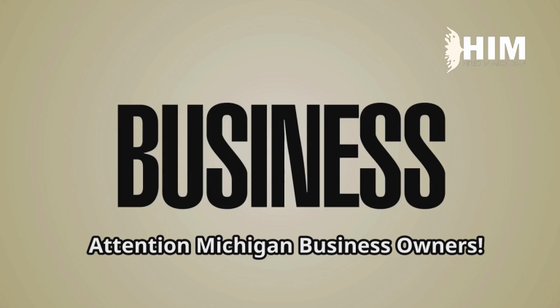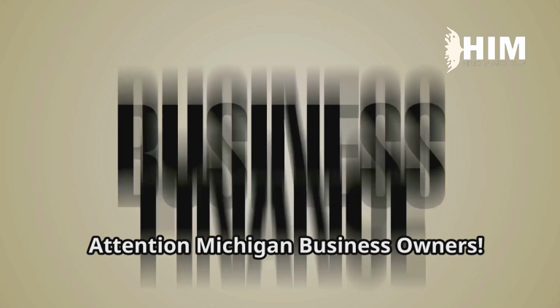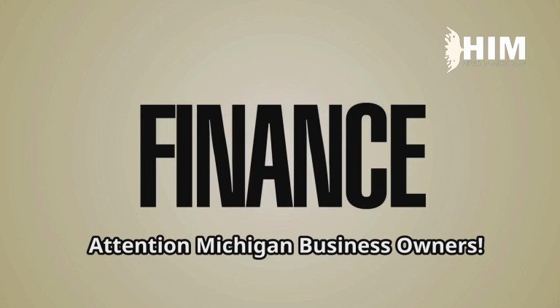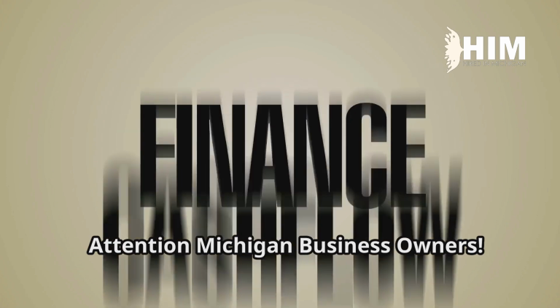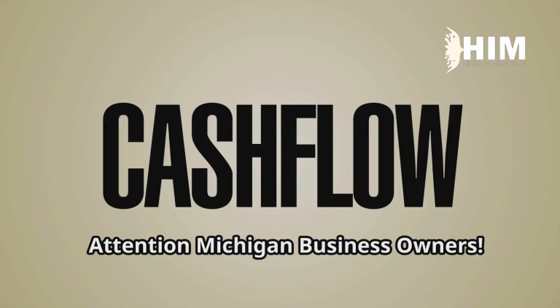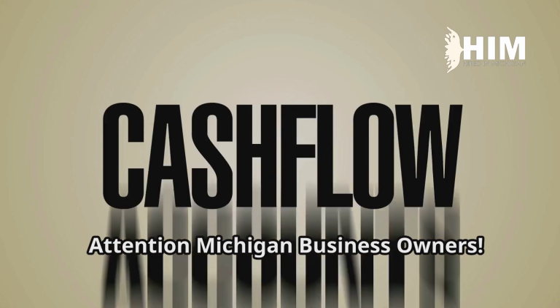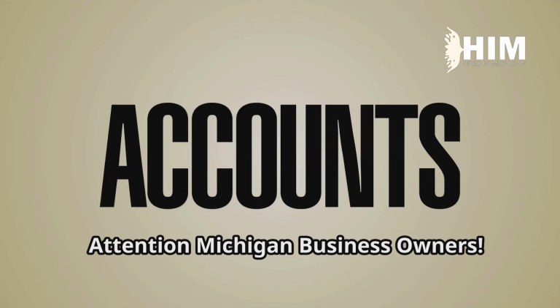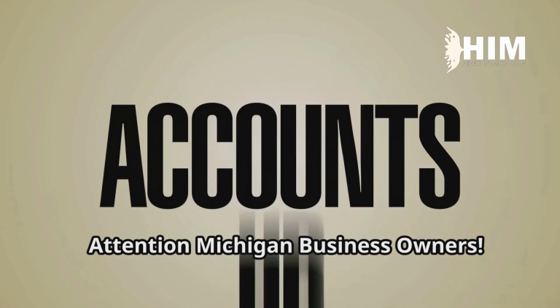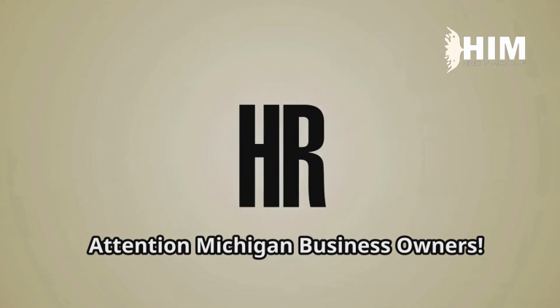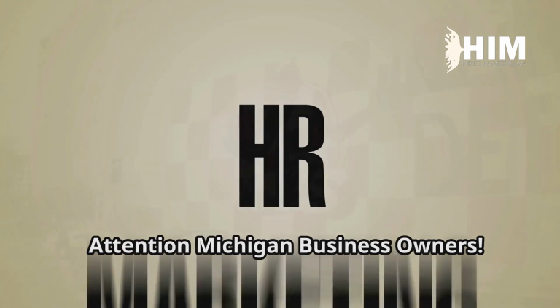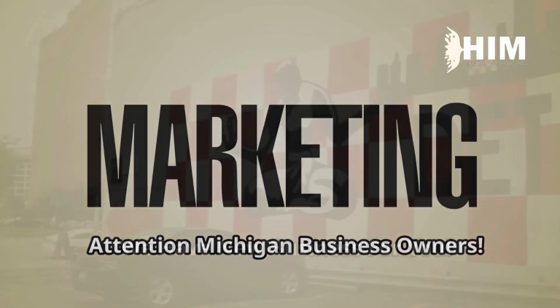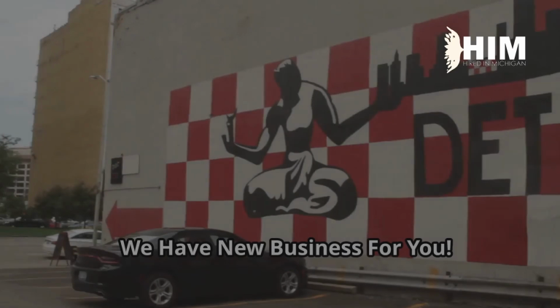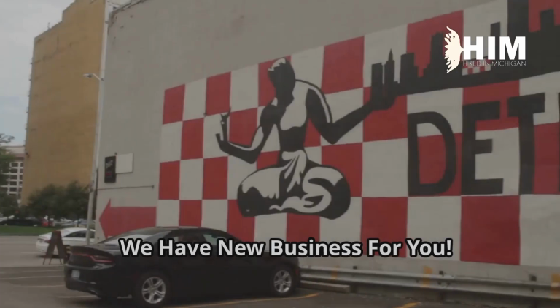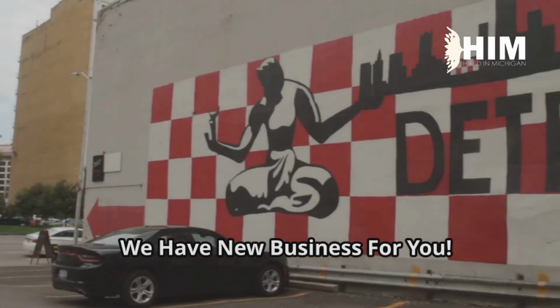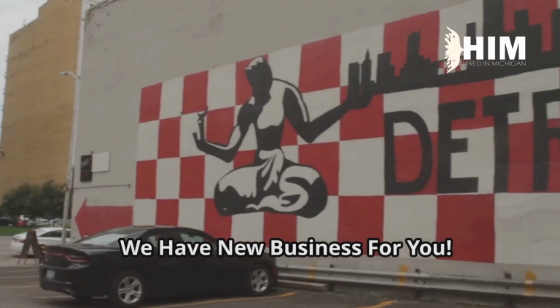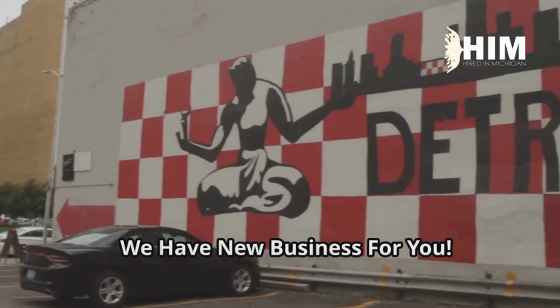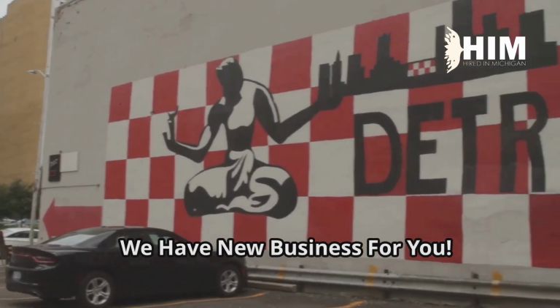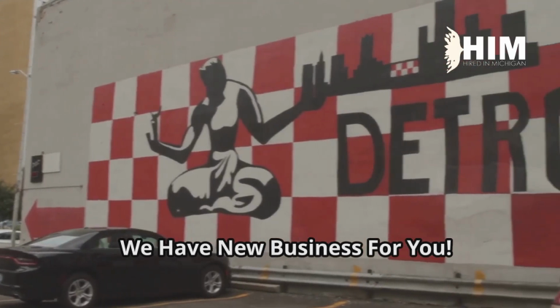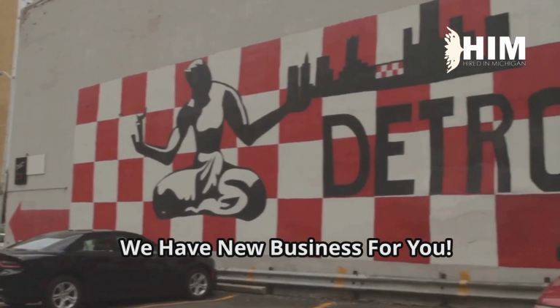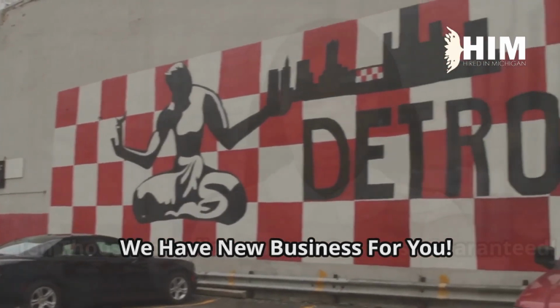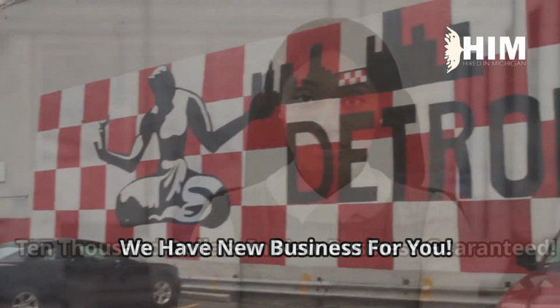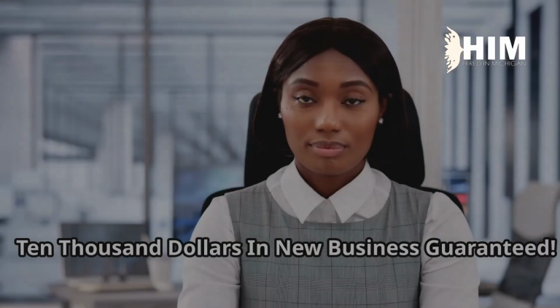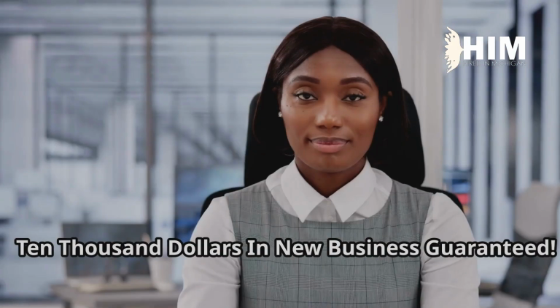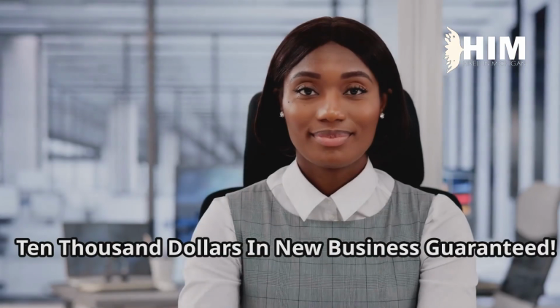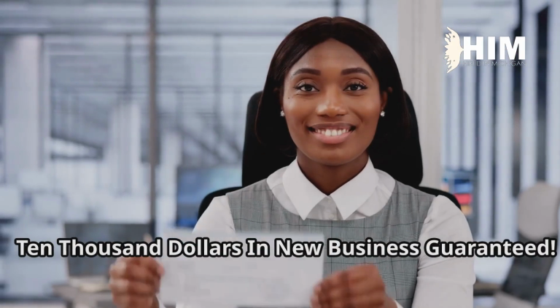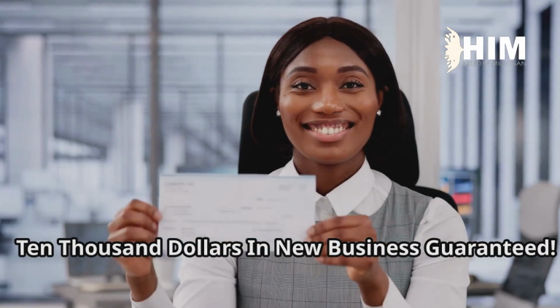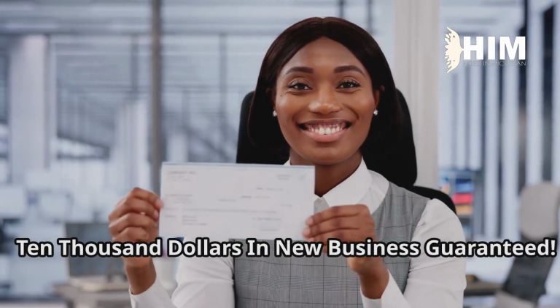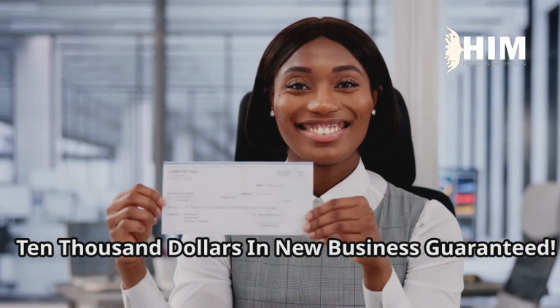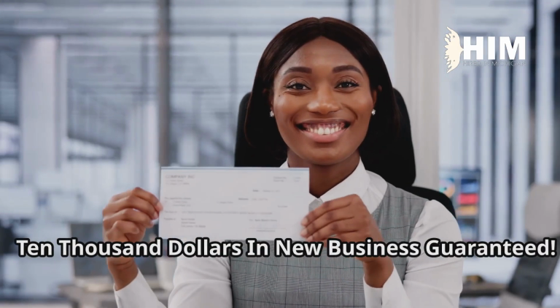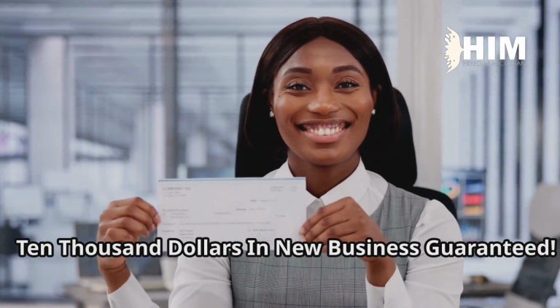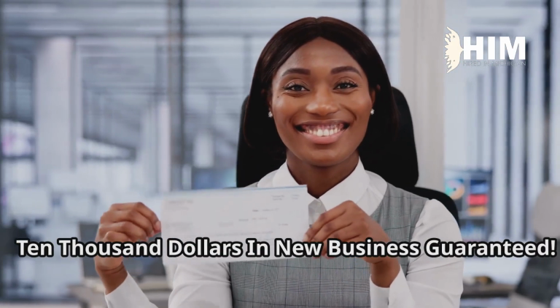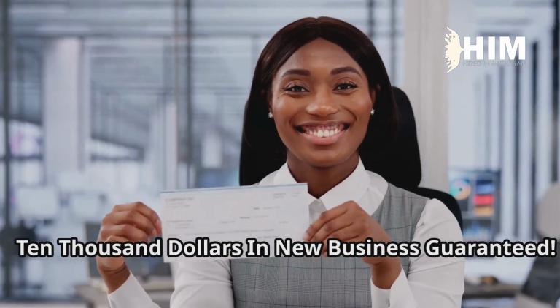Attention Michigan business owners. We have new business for you. $10,000 in new business guaranteed.